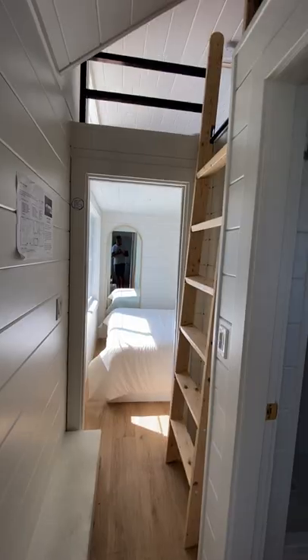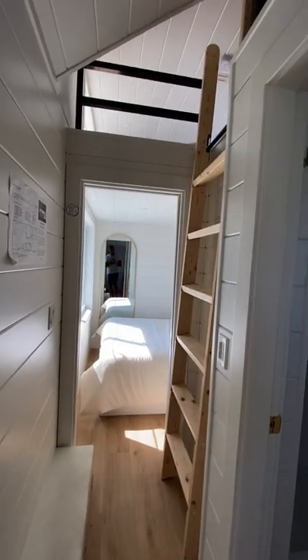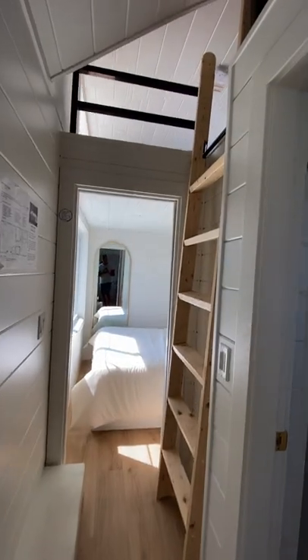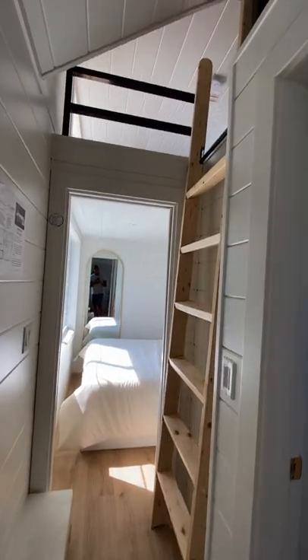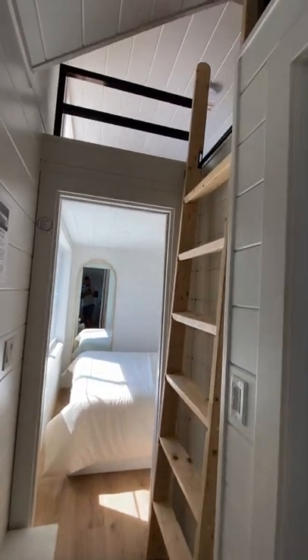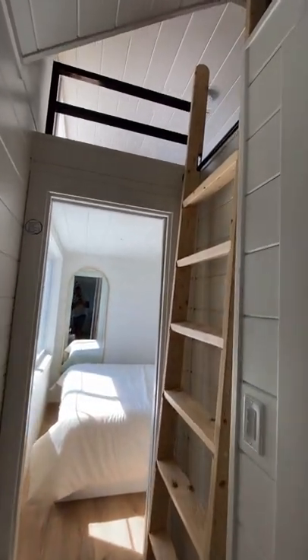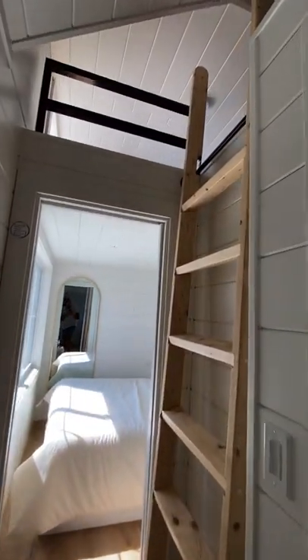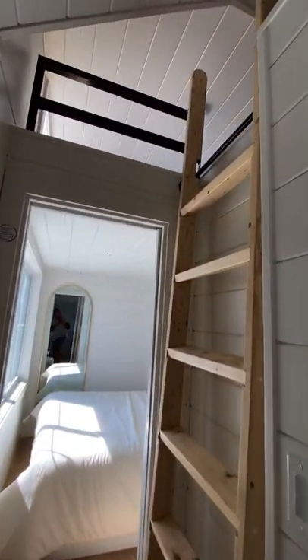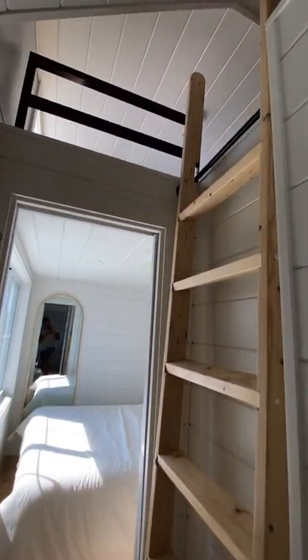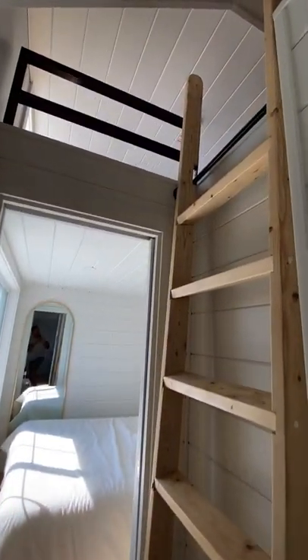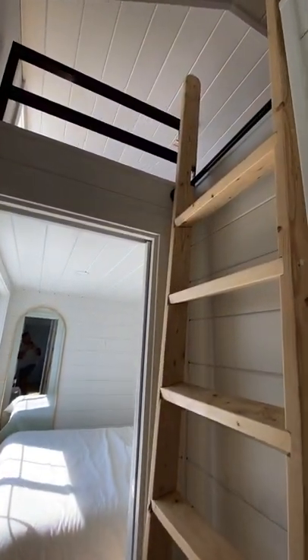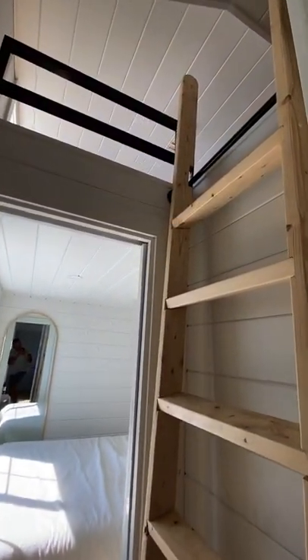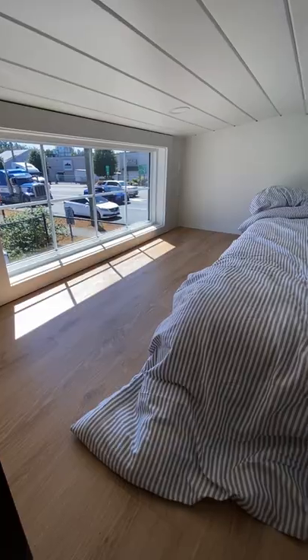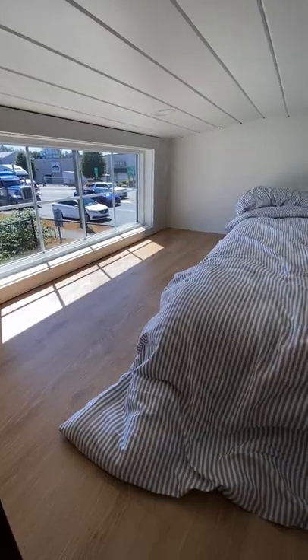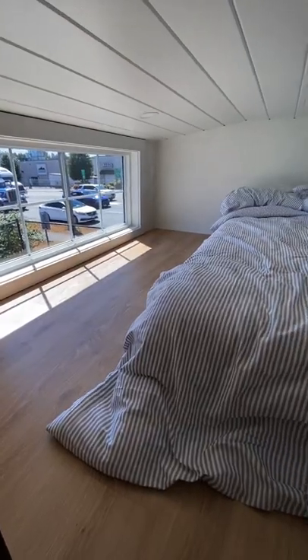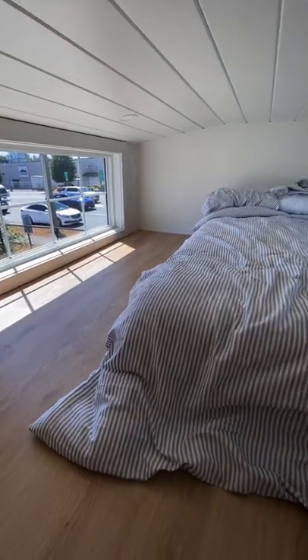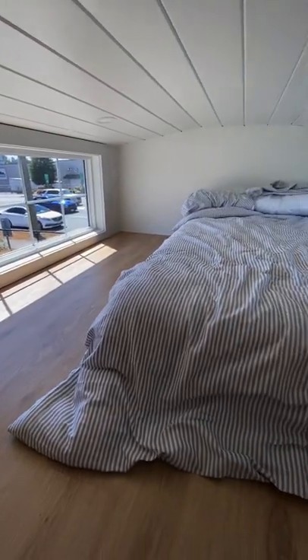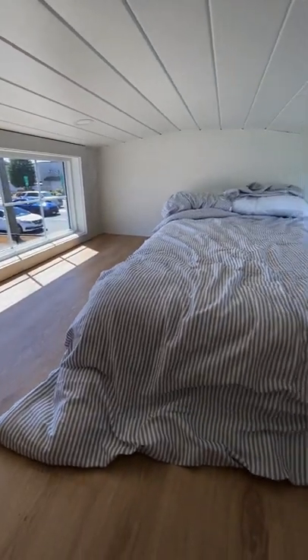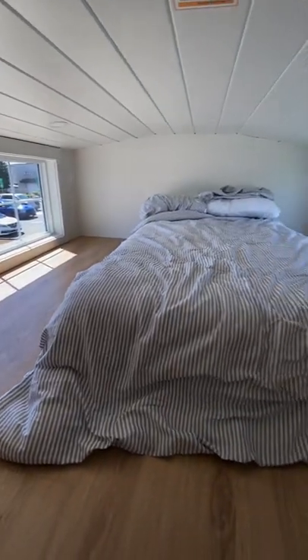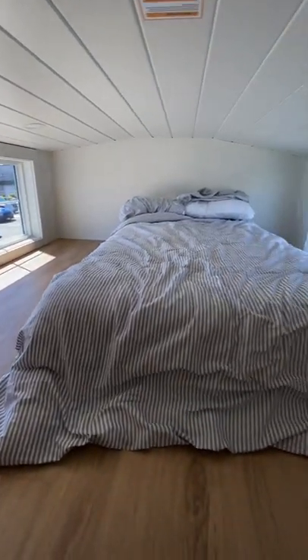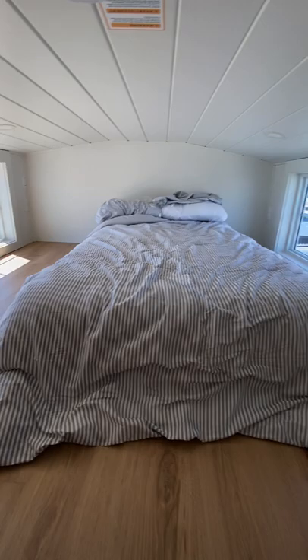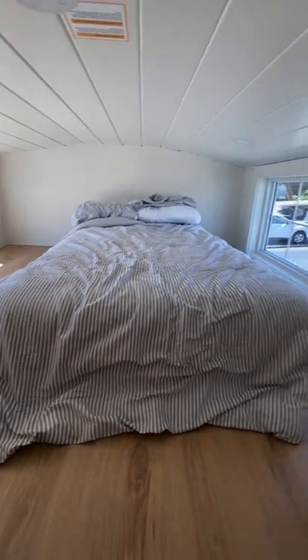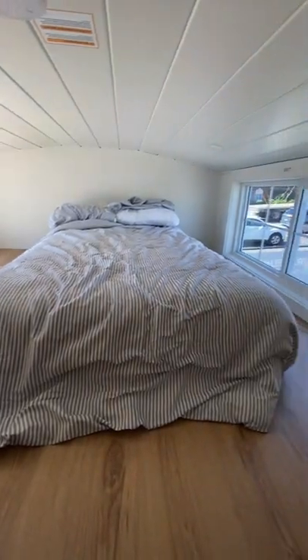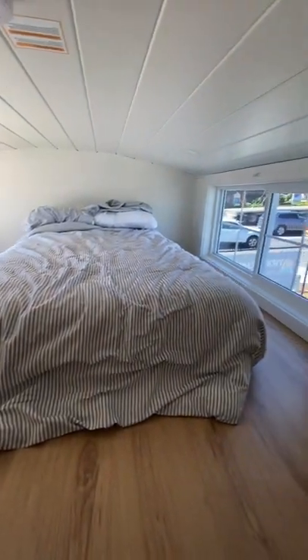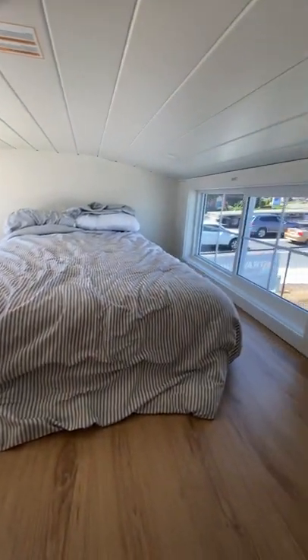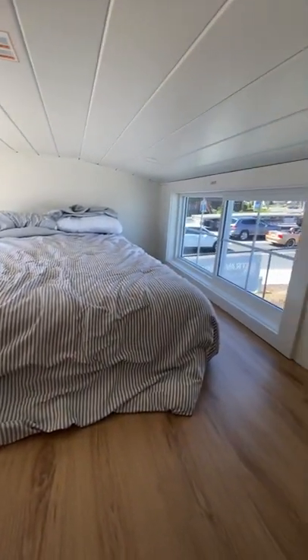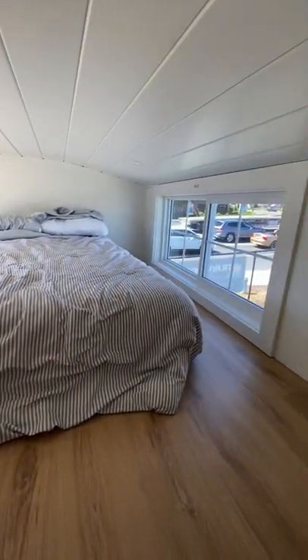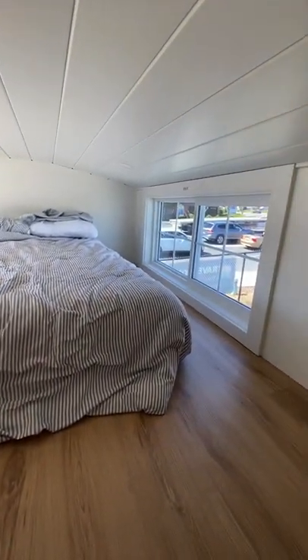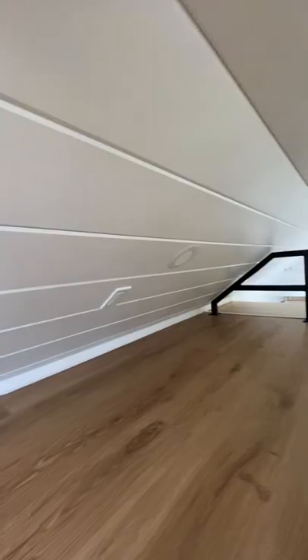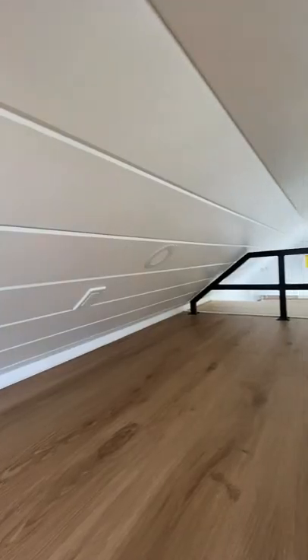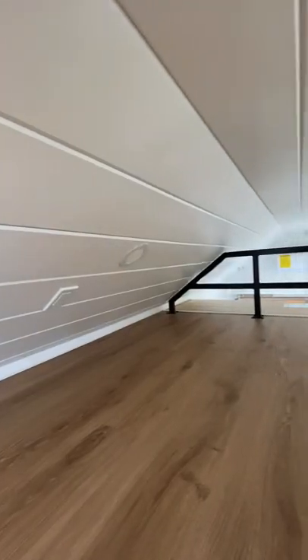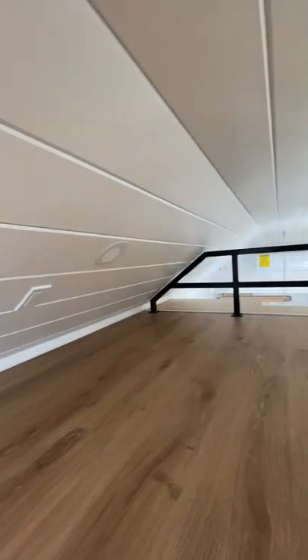Back outside and up this ladder, you'll find an additional loft space, which comes with a queen bed and a crawl space.